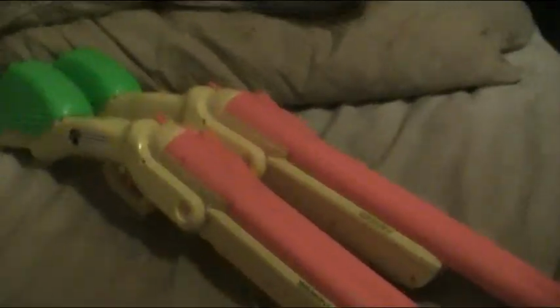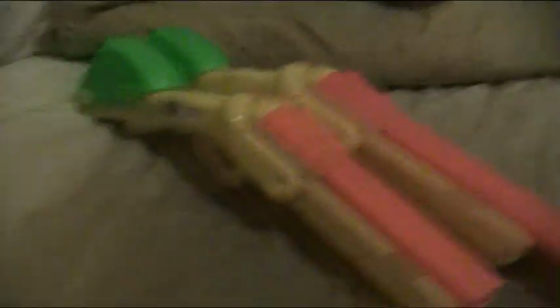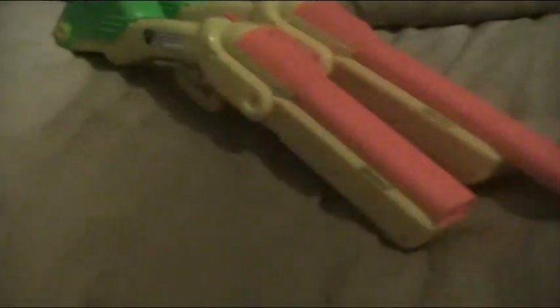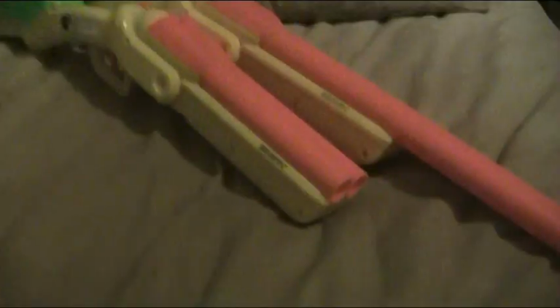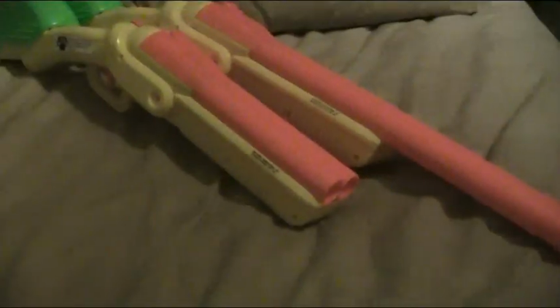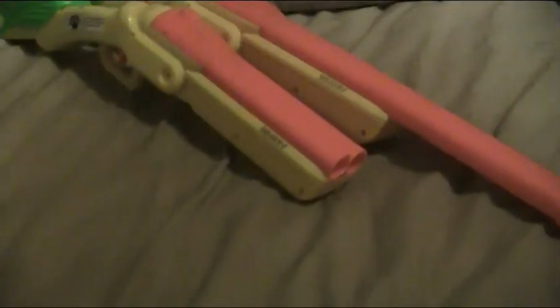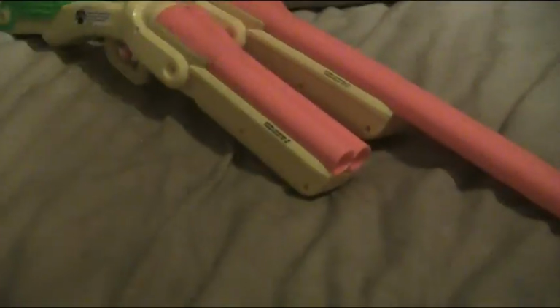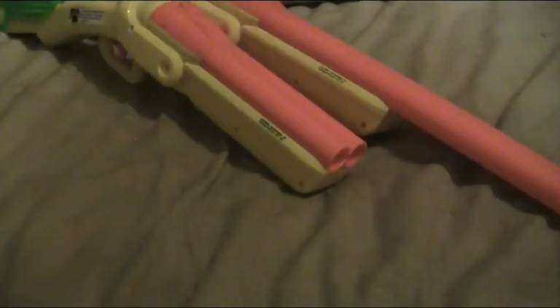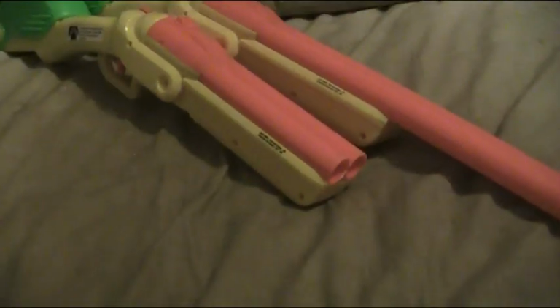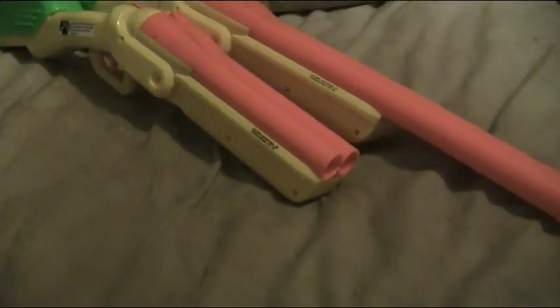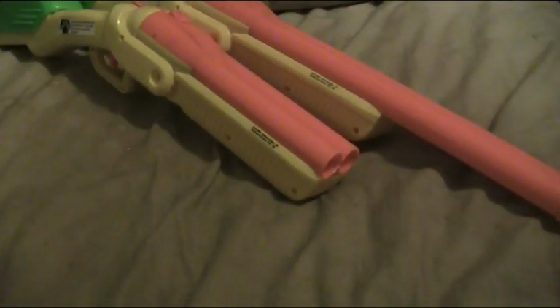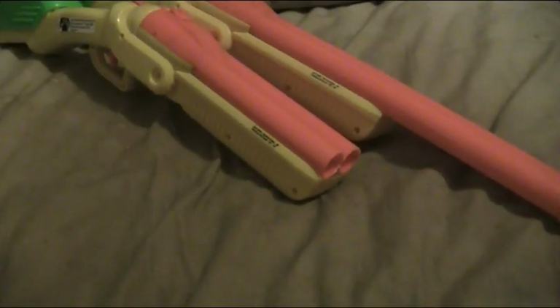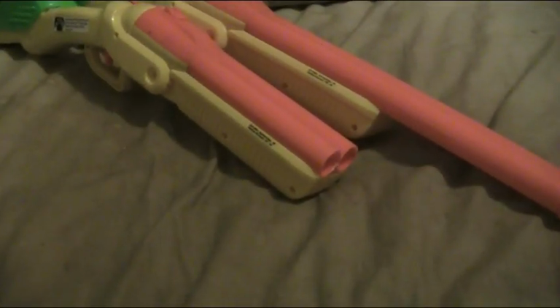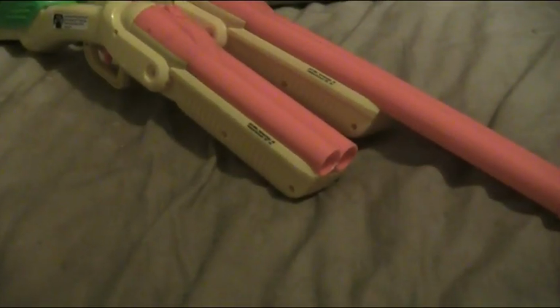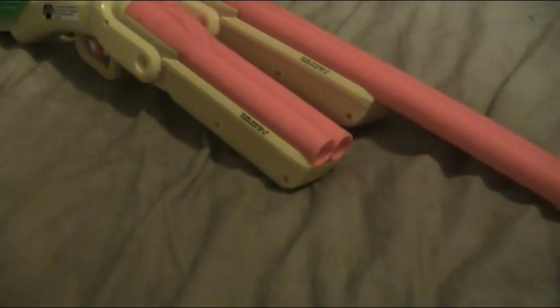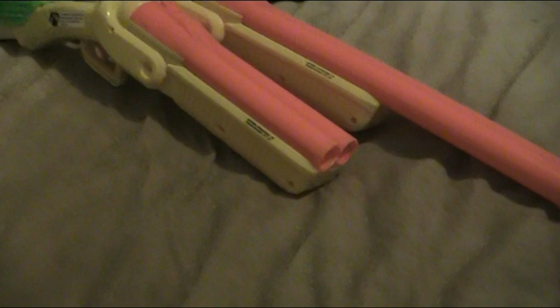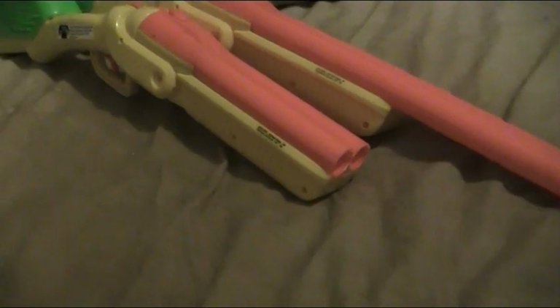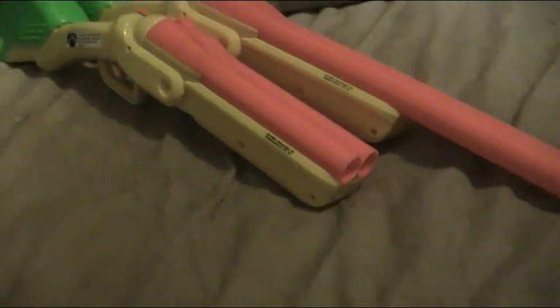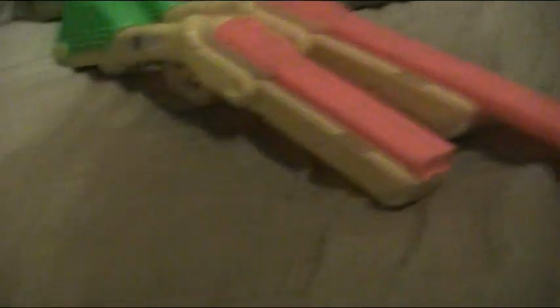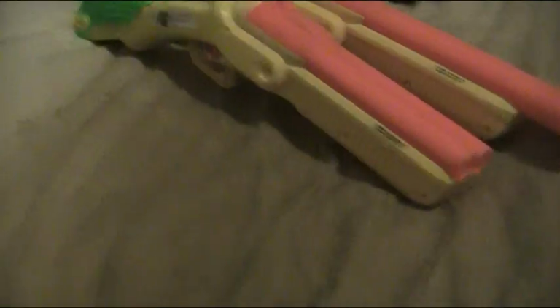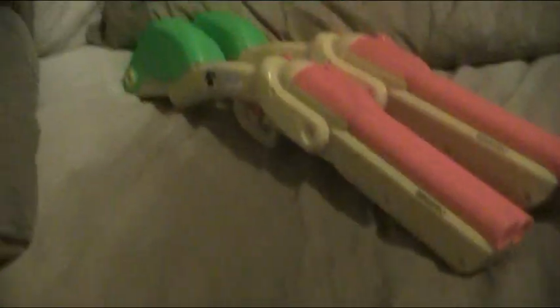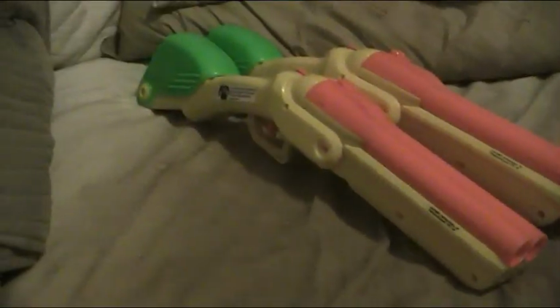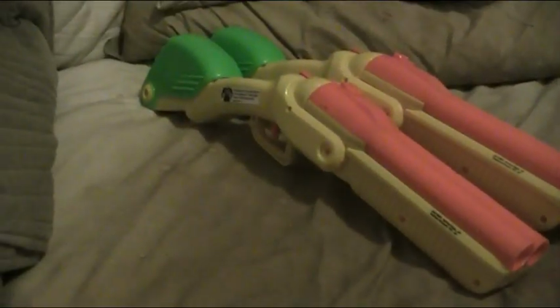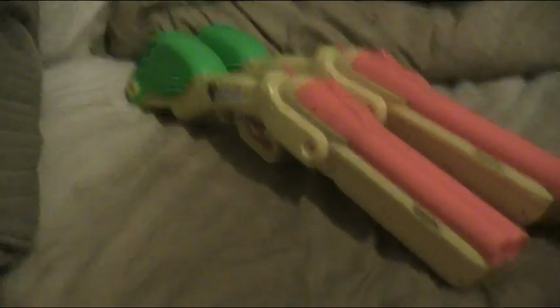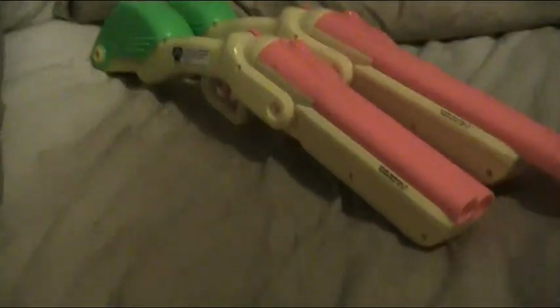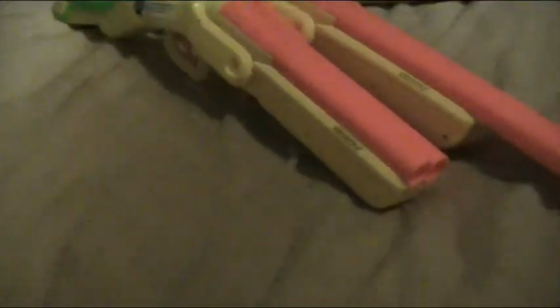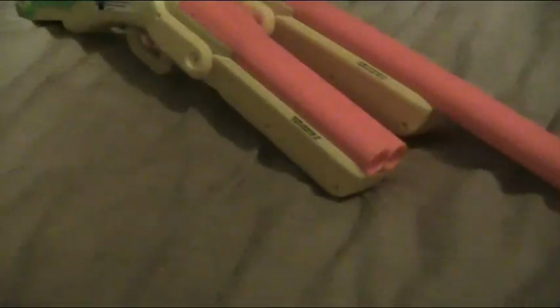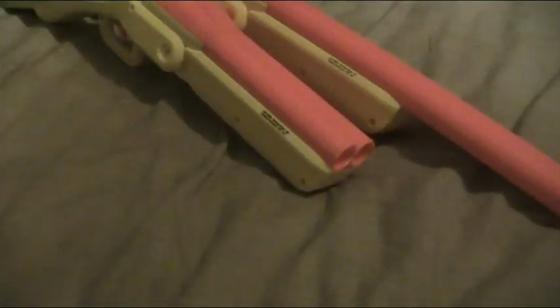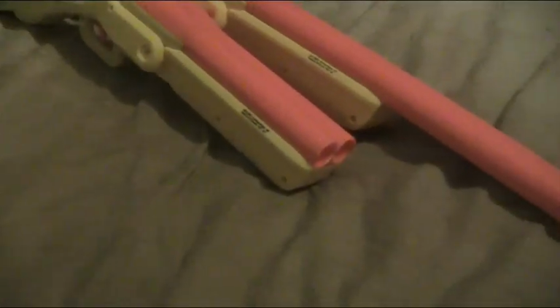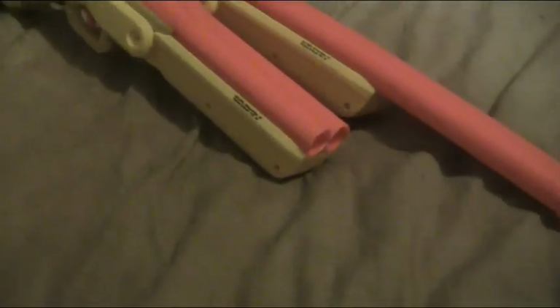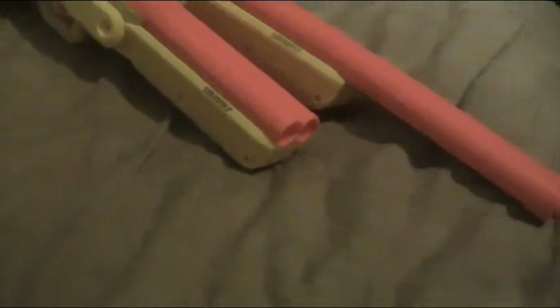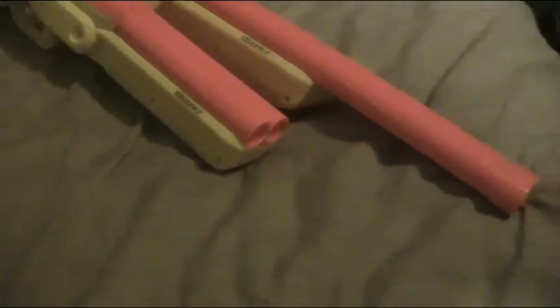I don't know why, but I saw all these videos on YouTube about modding these guns and making them look really cool and doing all that.